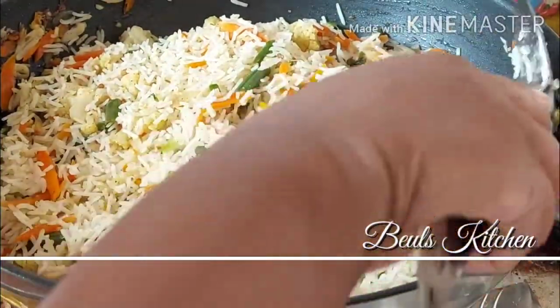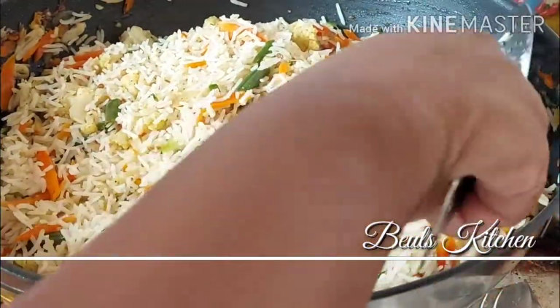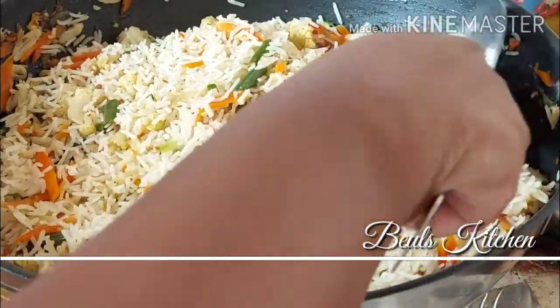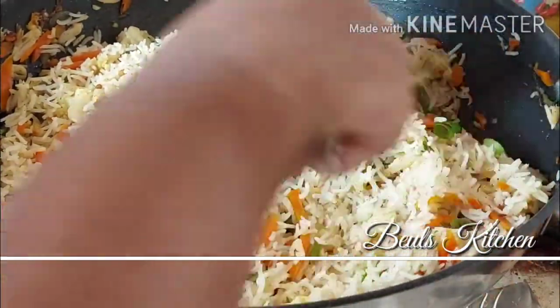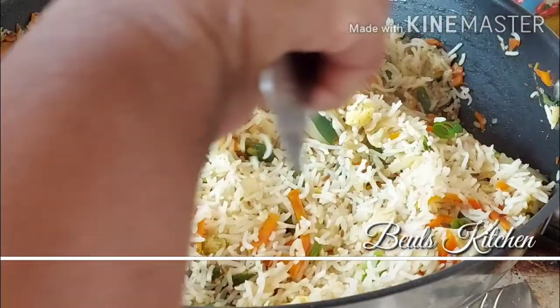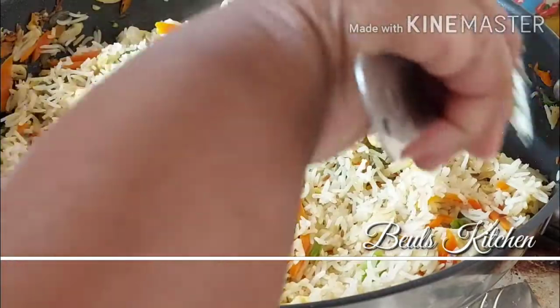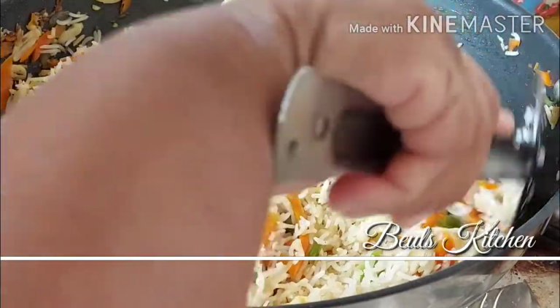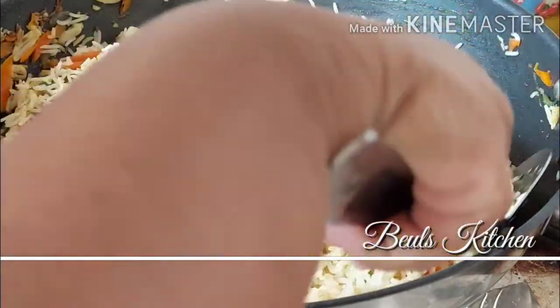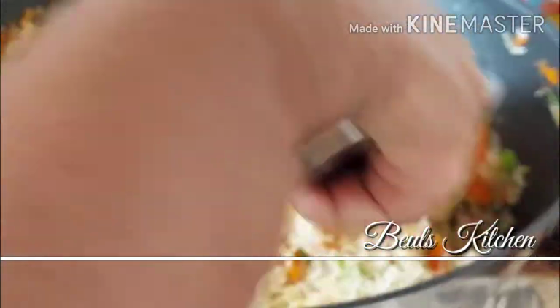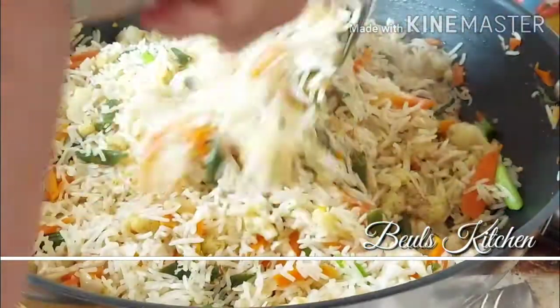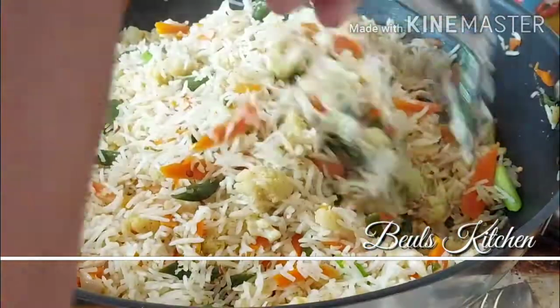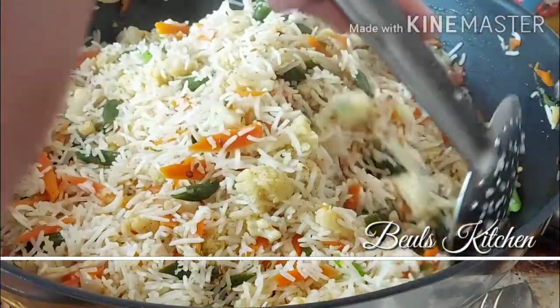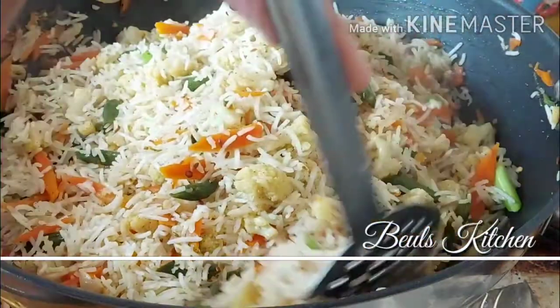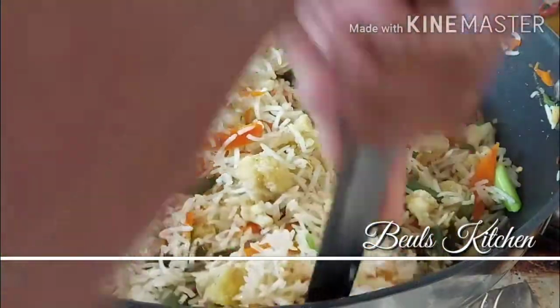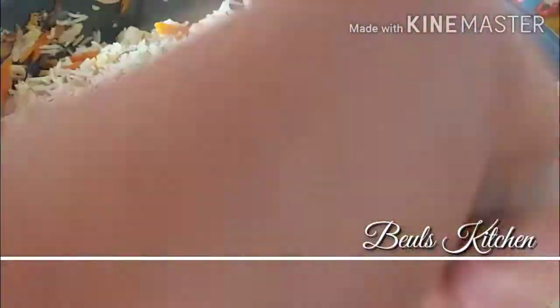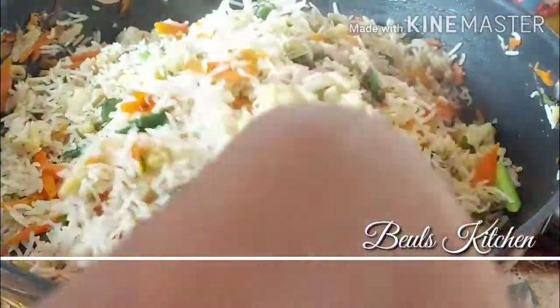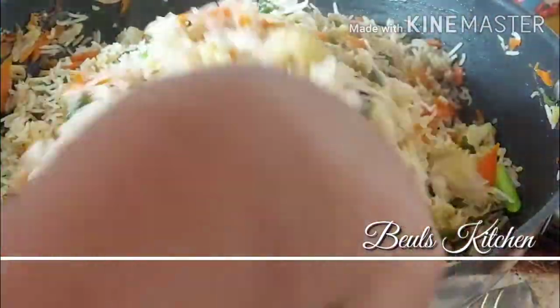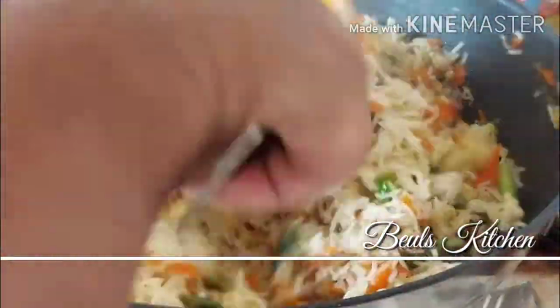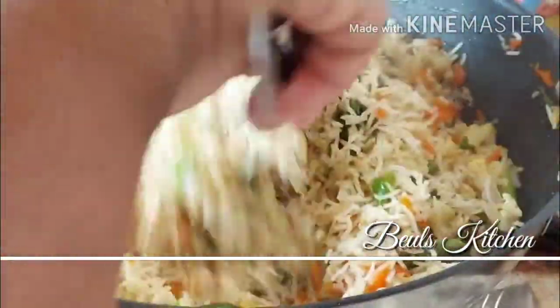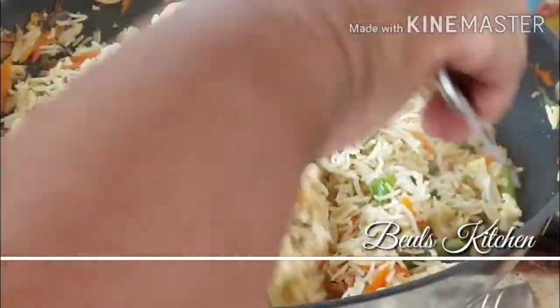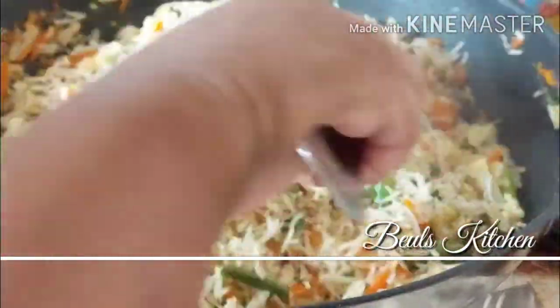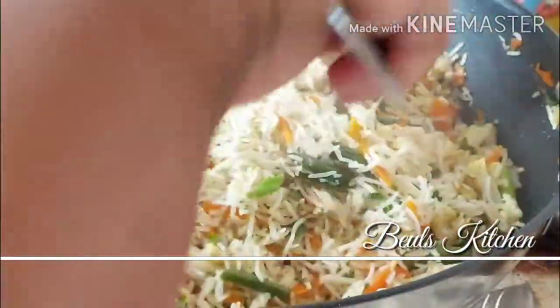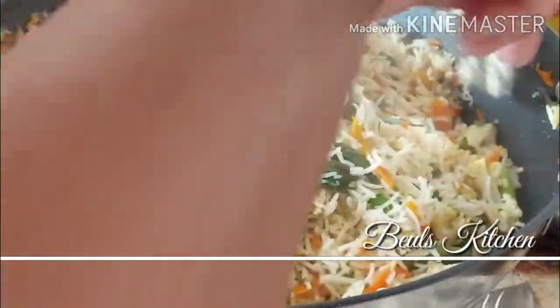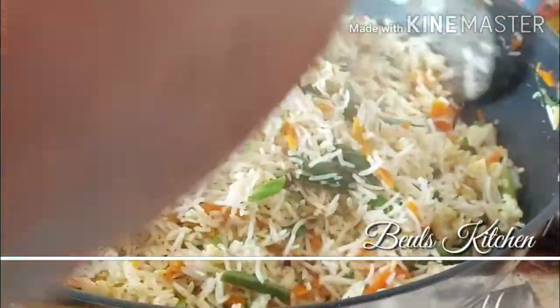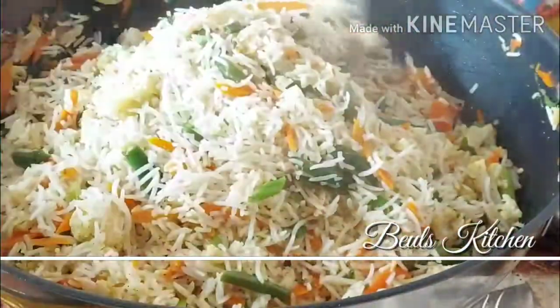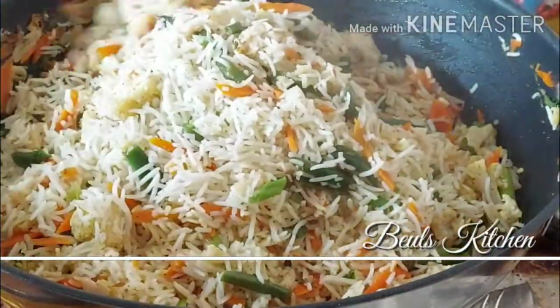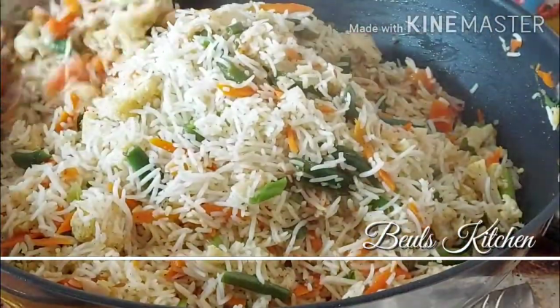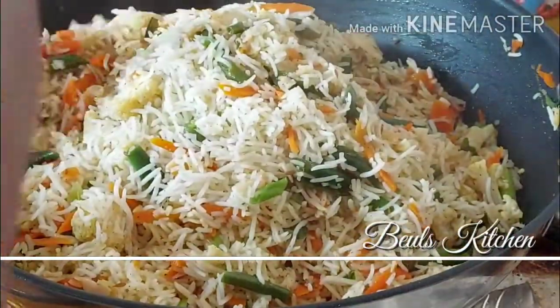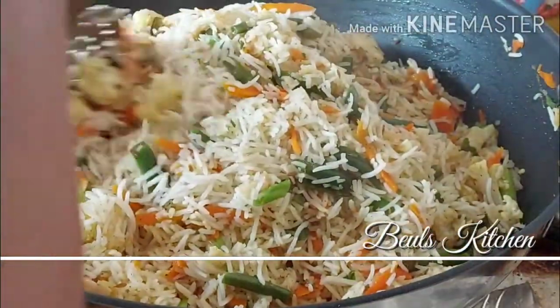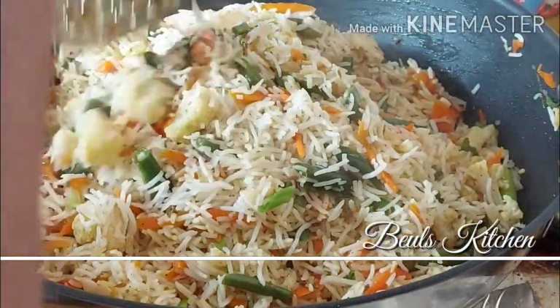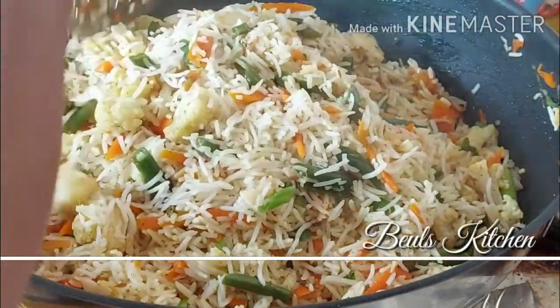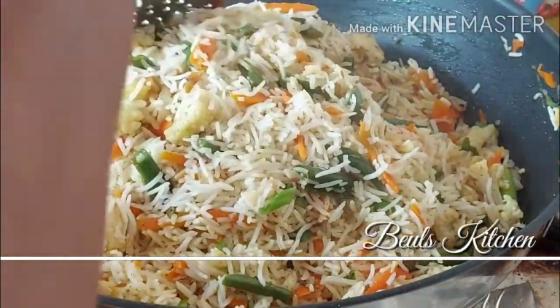Friends, I've just added the rice and gave it a nice mix. Look at the color — it's ready to serve now. We're just going to plate up and I will show you how it looks.